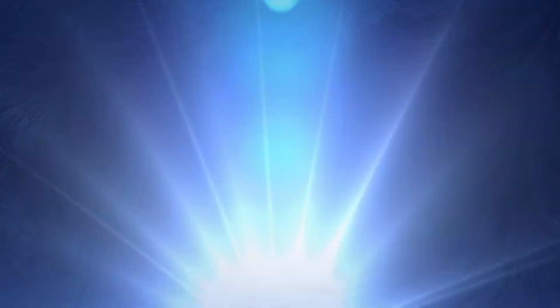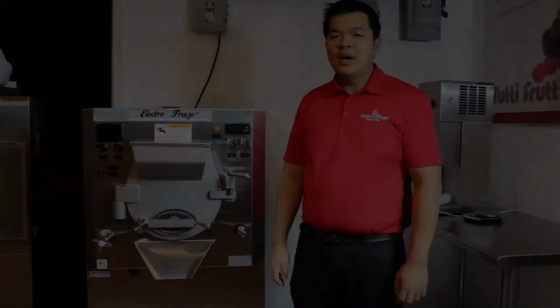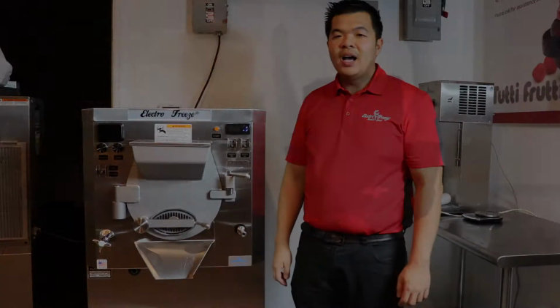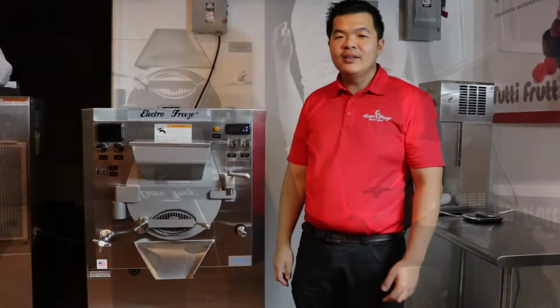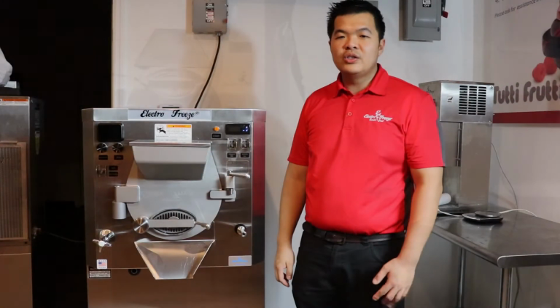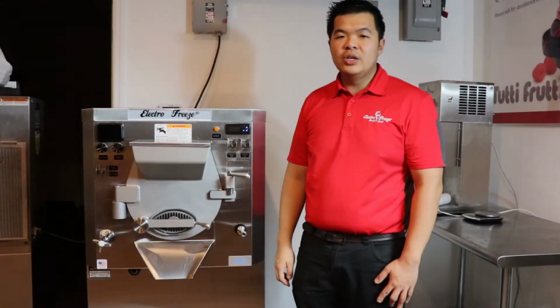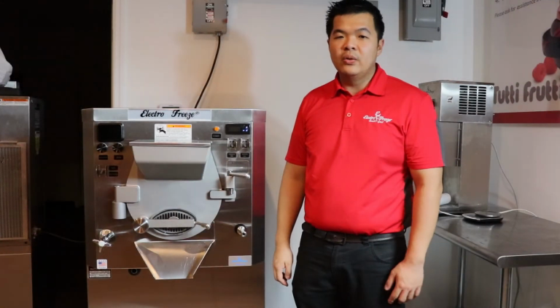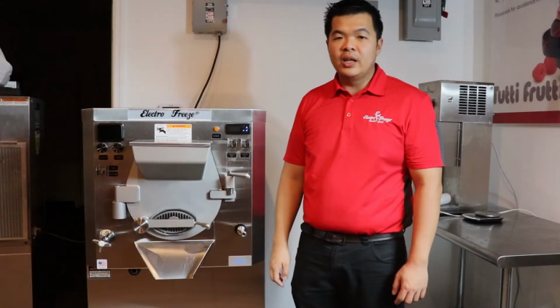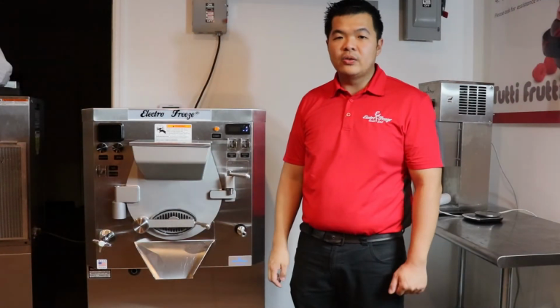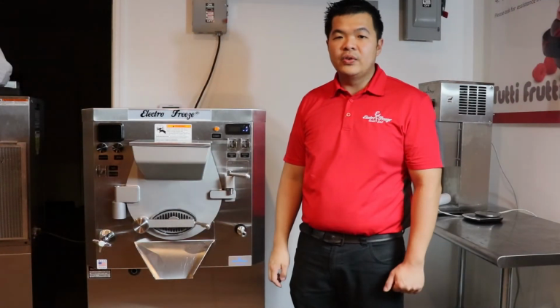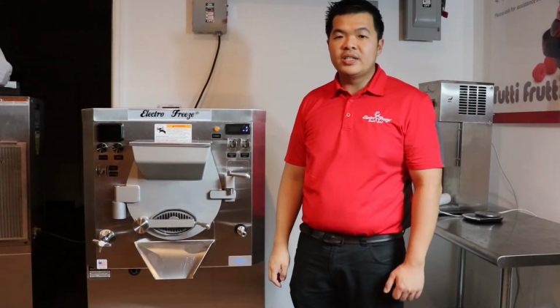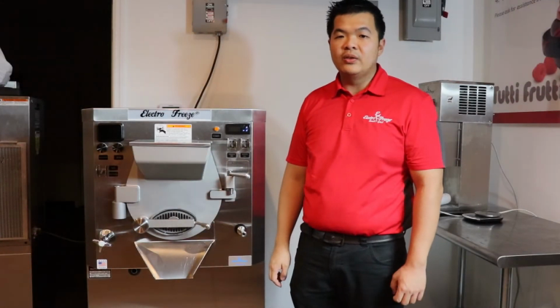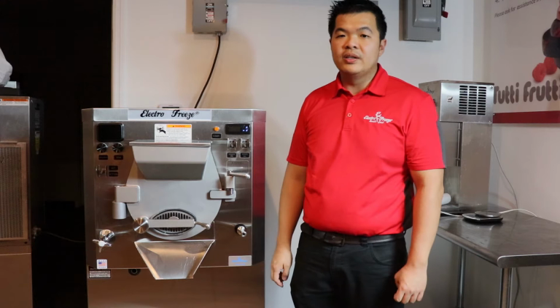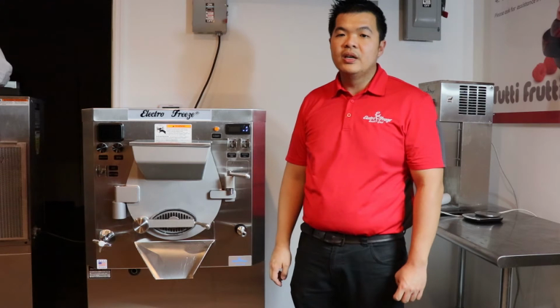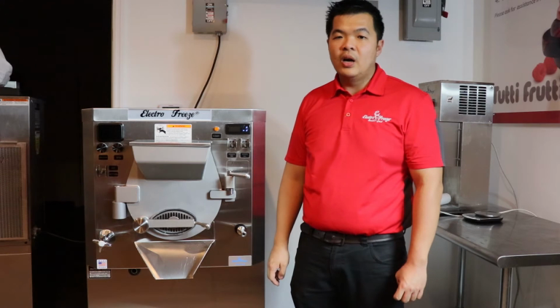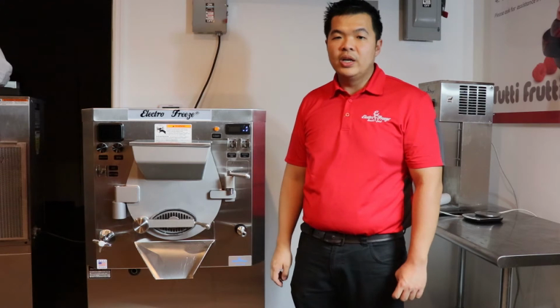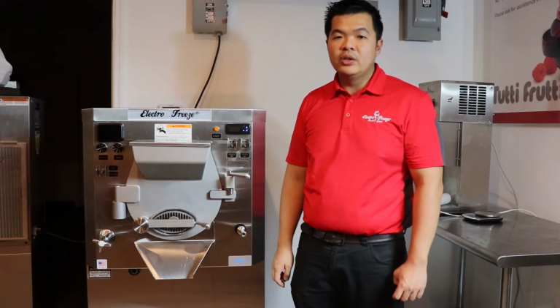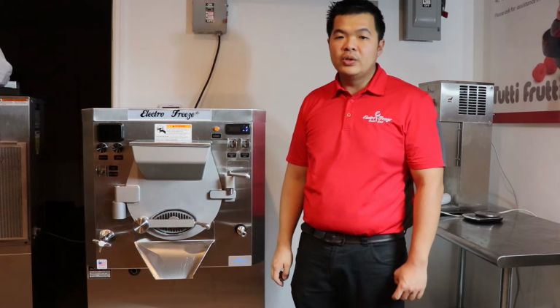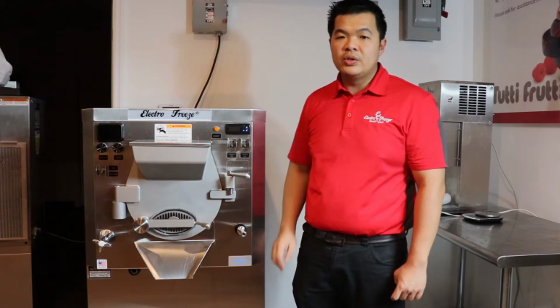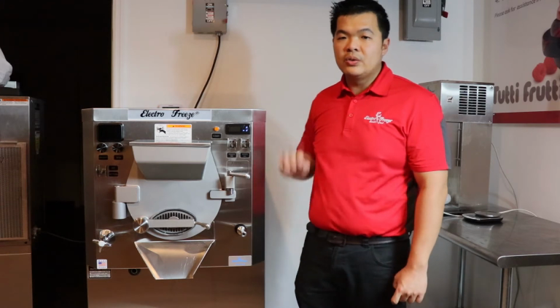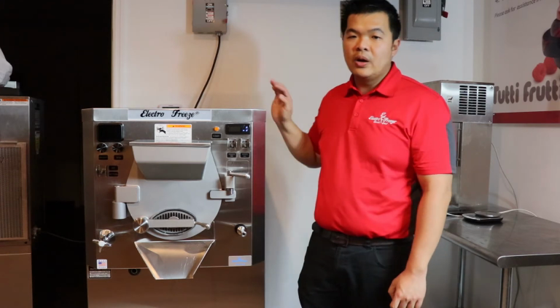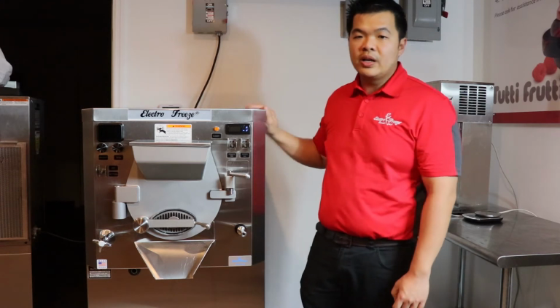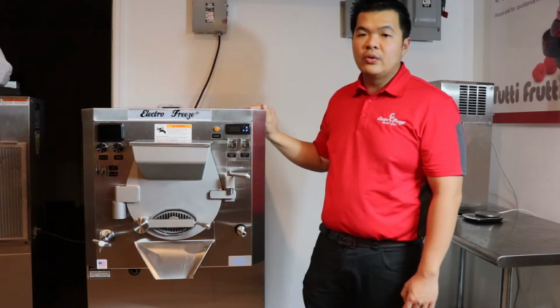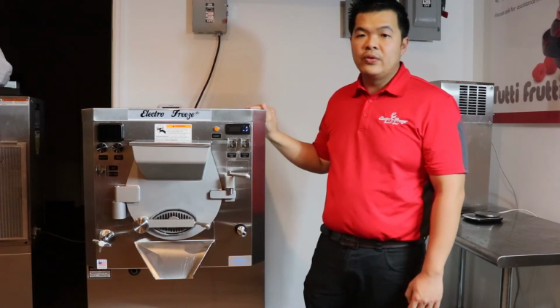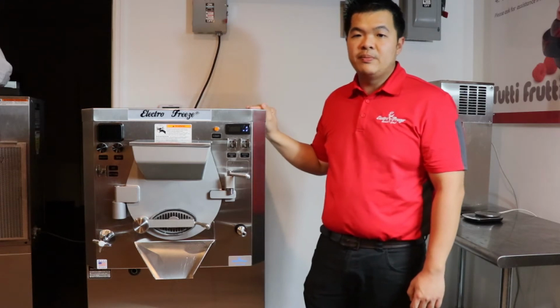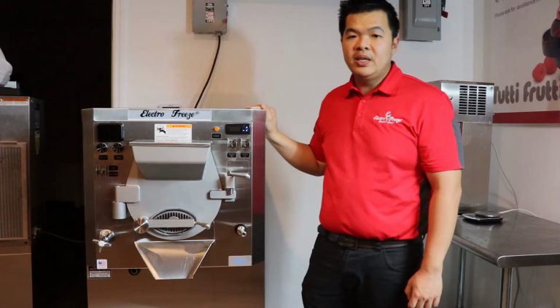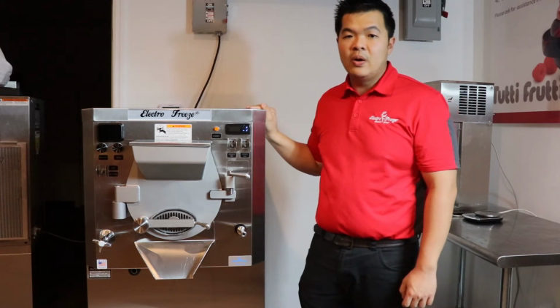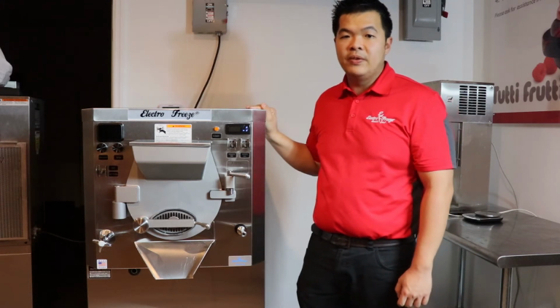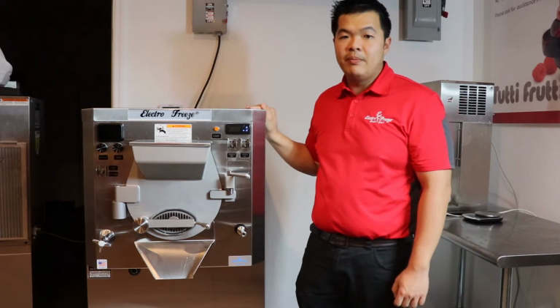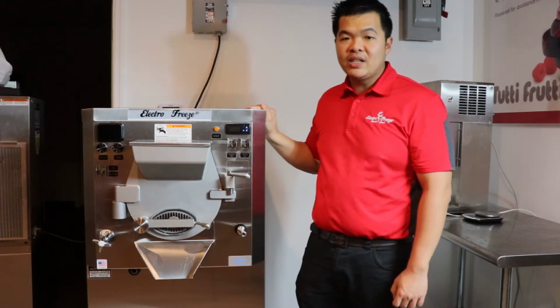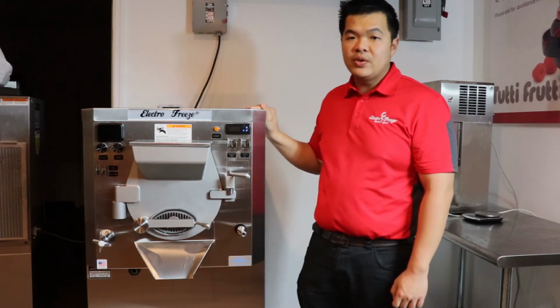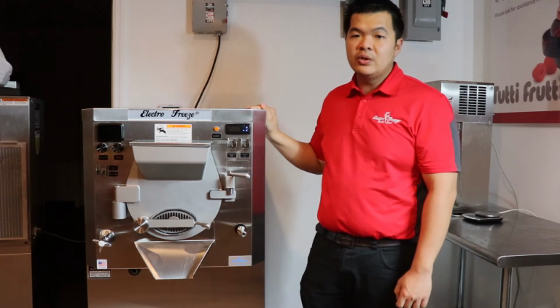Hi, this is Chino with ElectroFreeze Southeast. I want to introduce you to our ElectroFreeze B12E Batch Freezer.